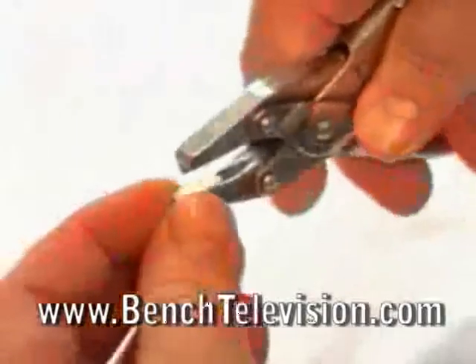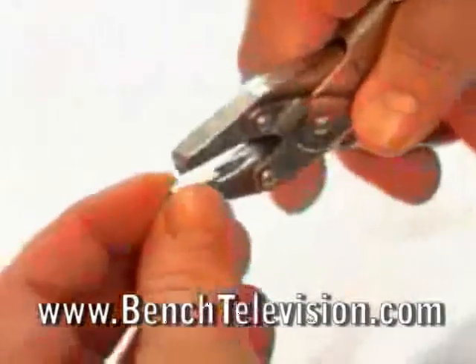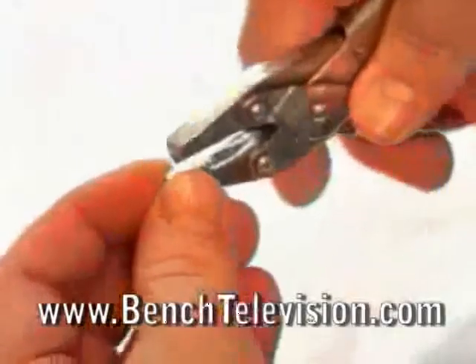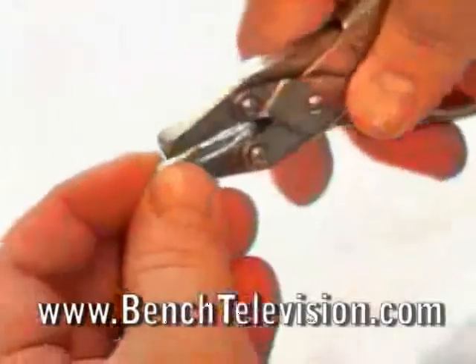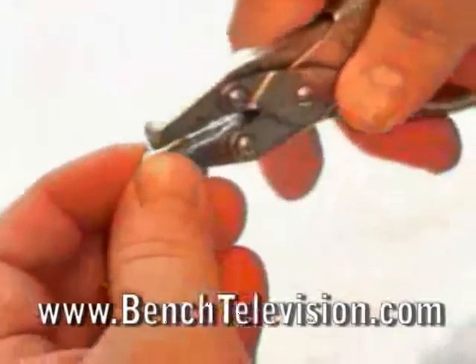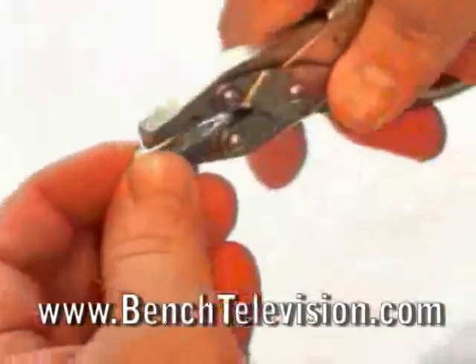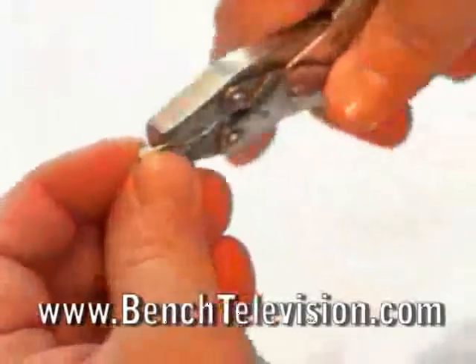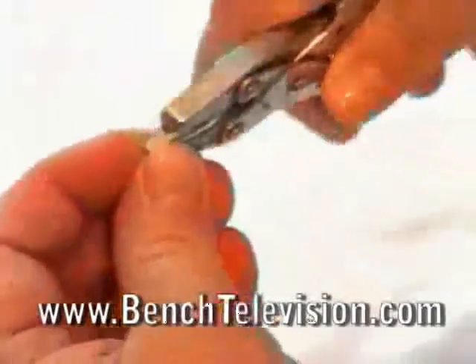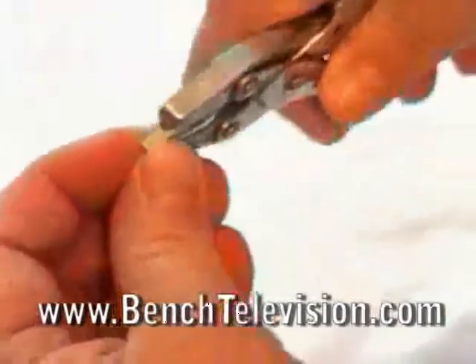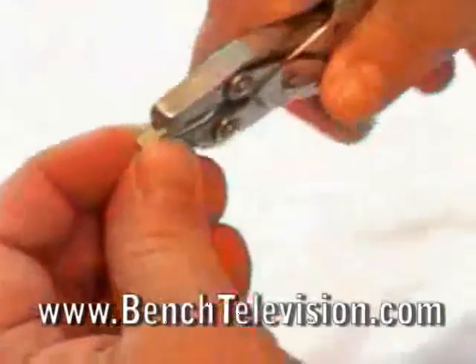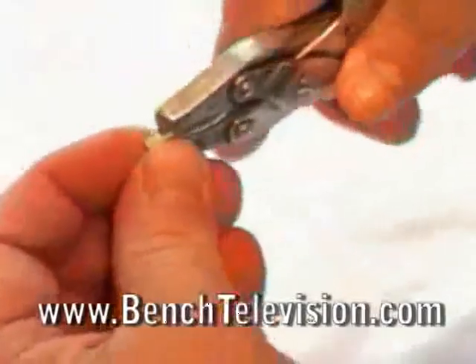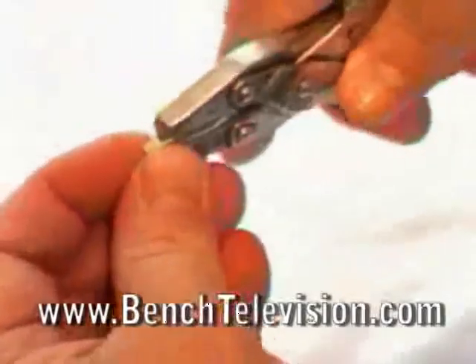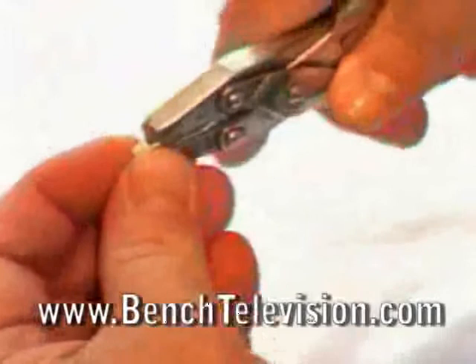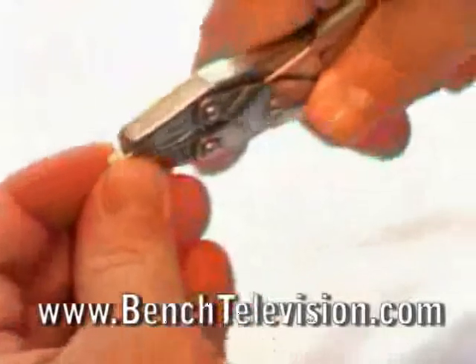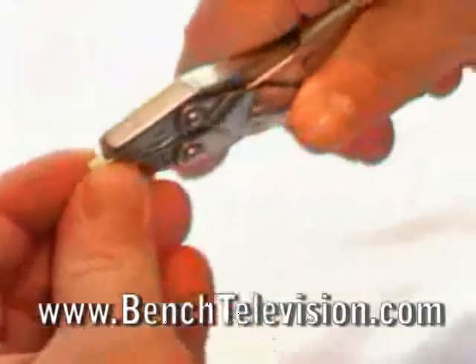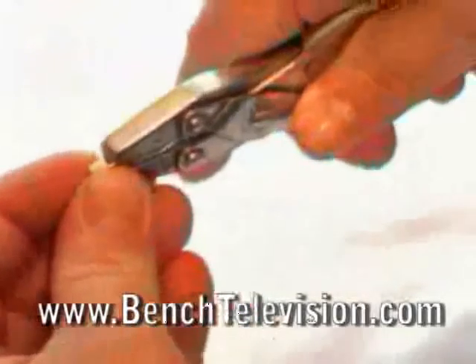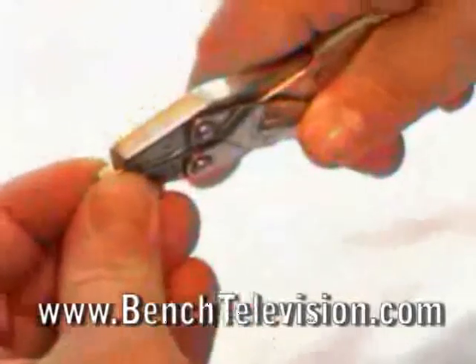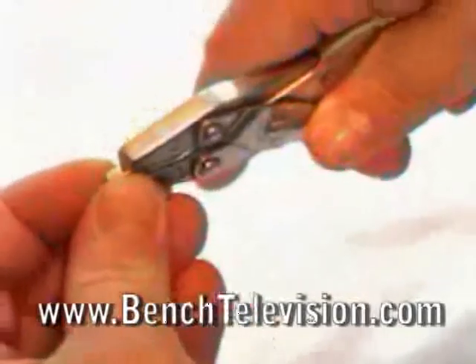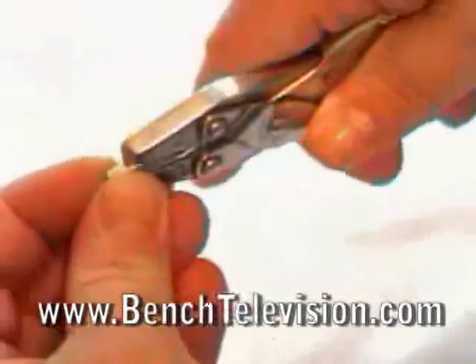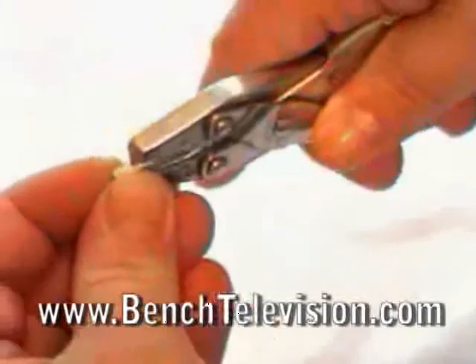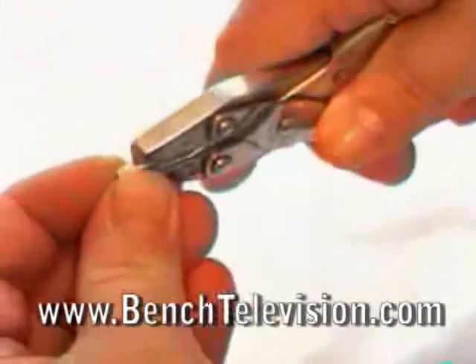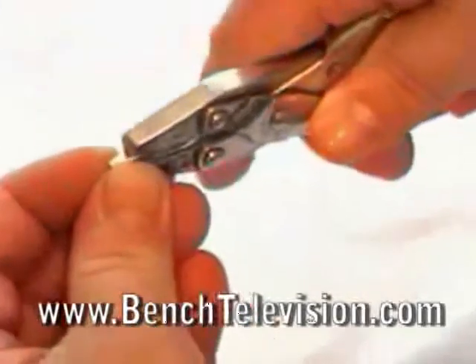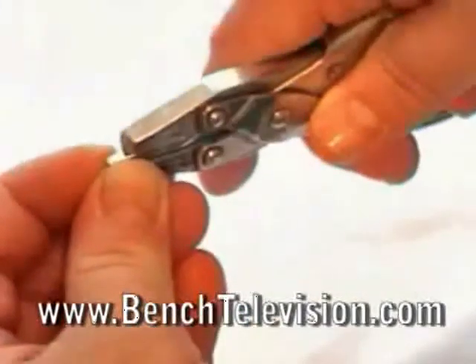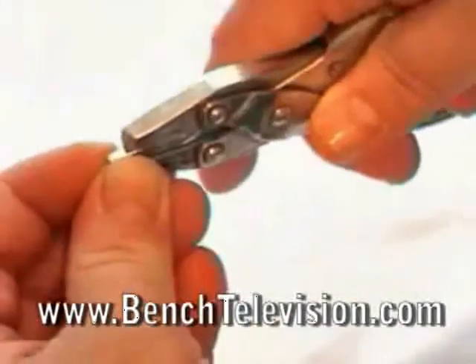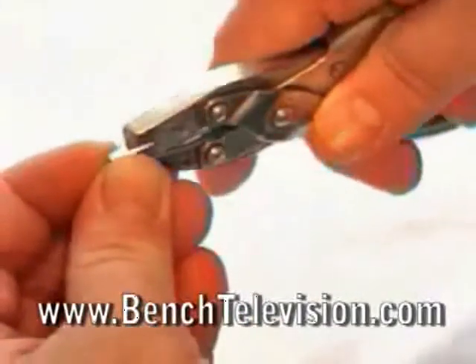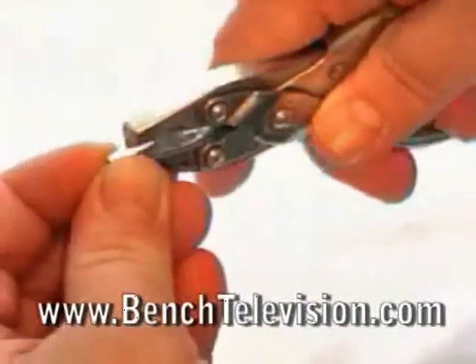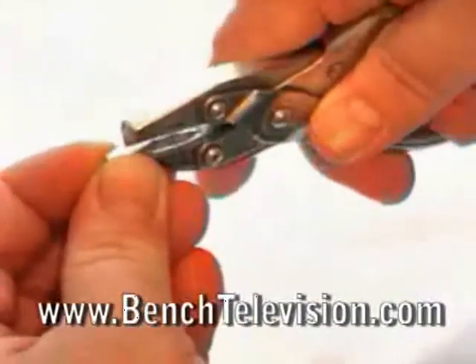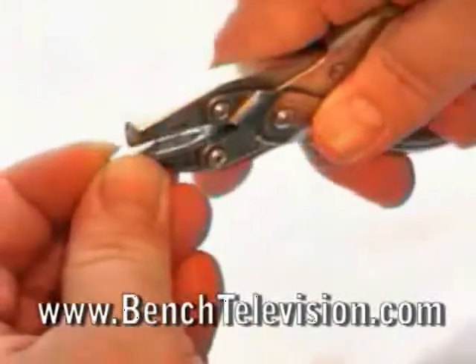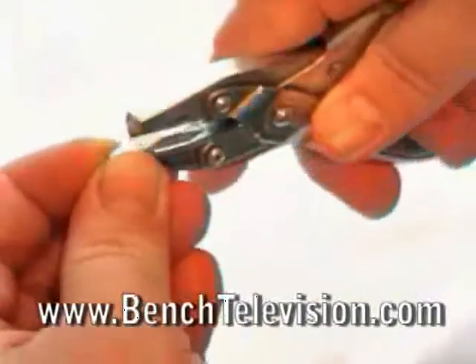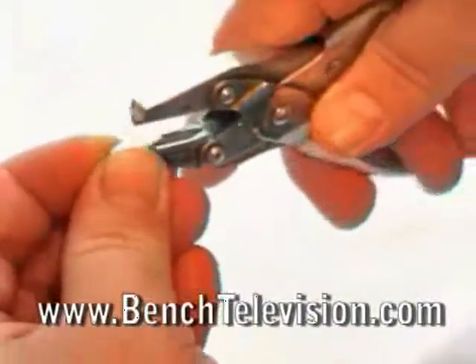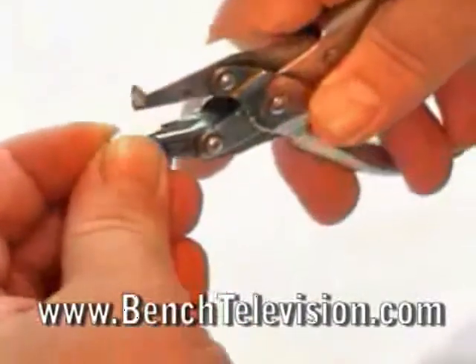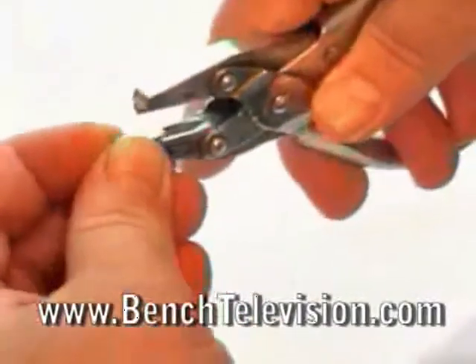To use, place a piece of metal stock in the pliers and squeeze closed to form your bend.